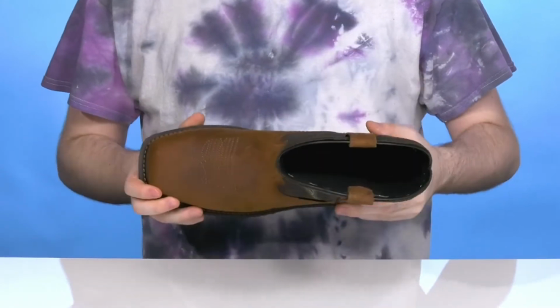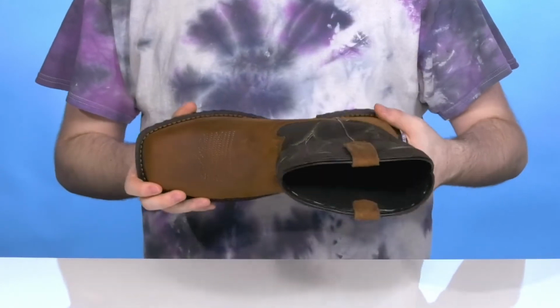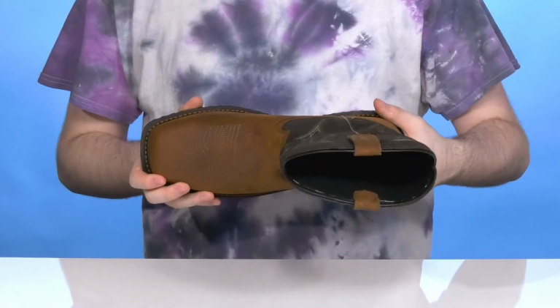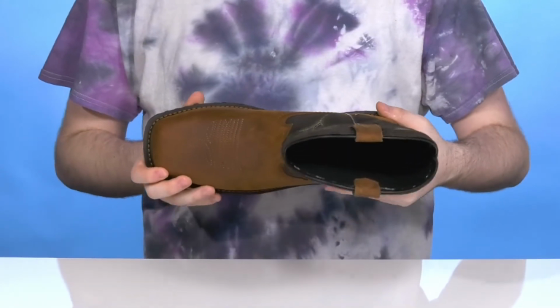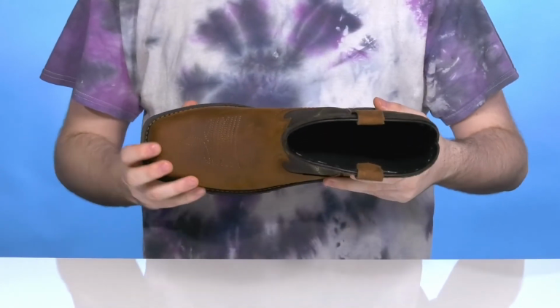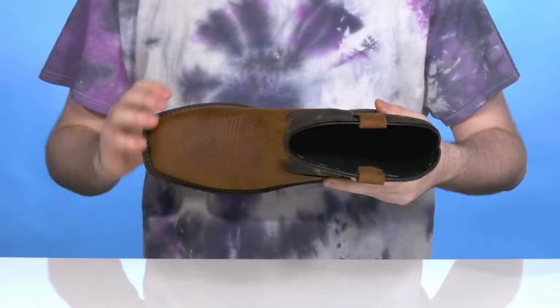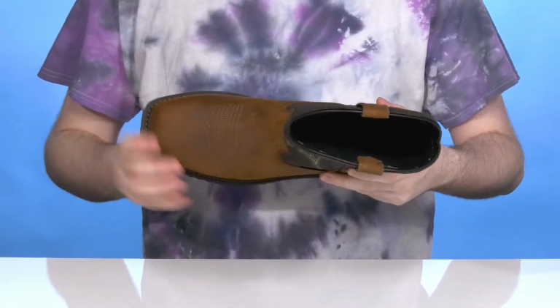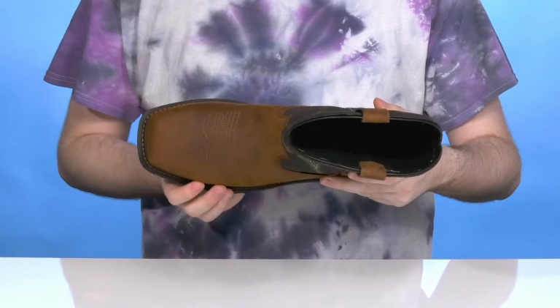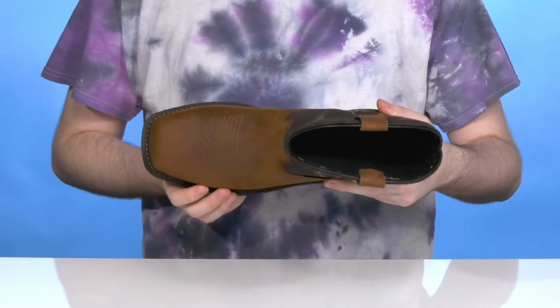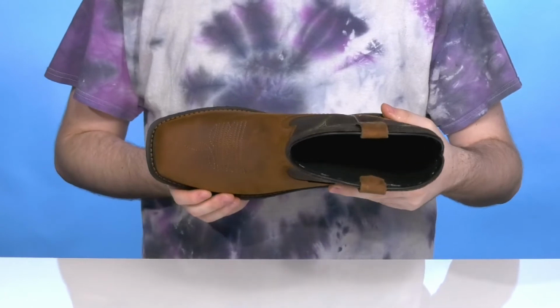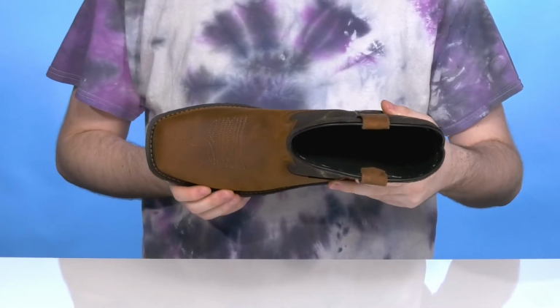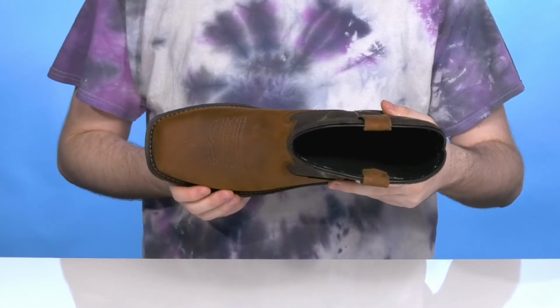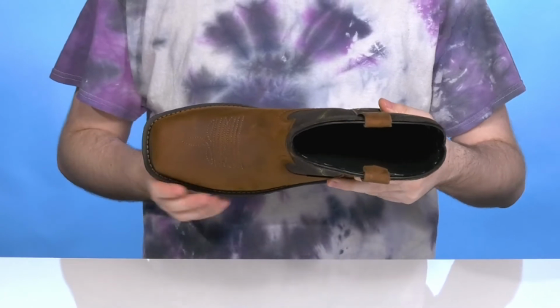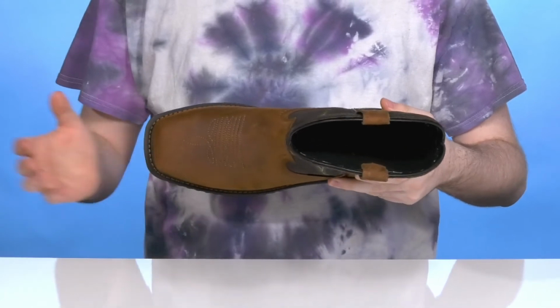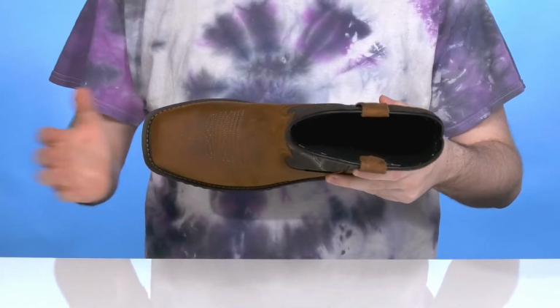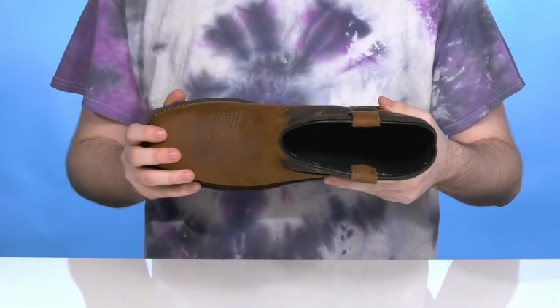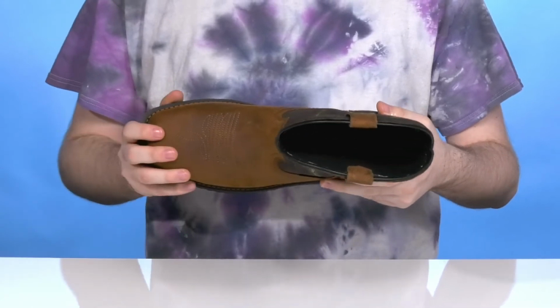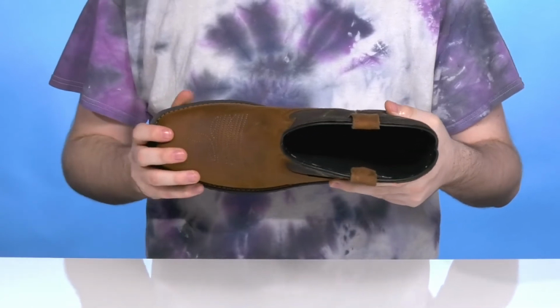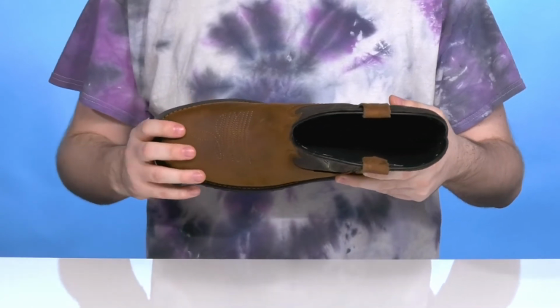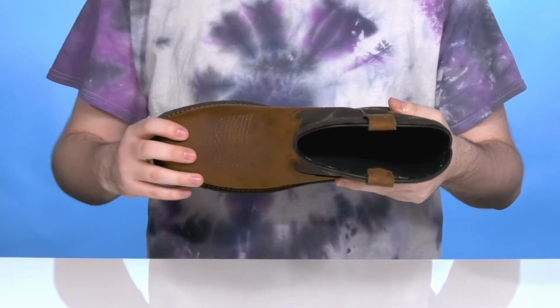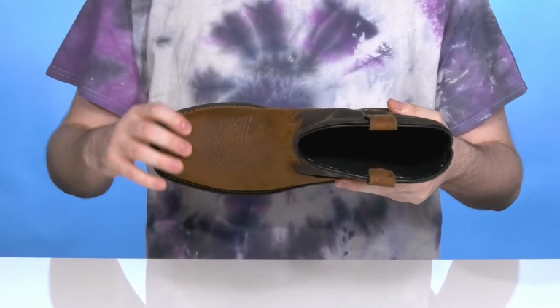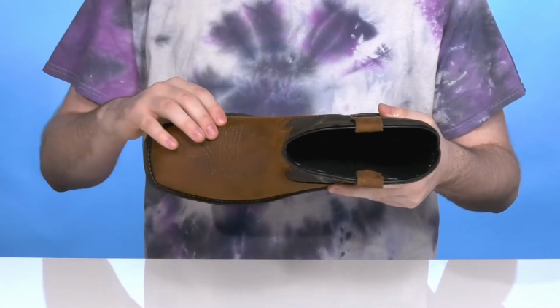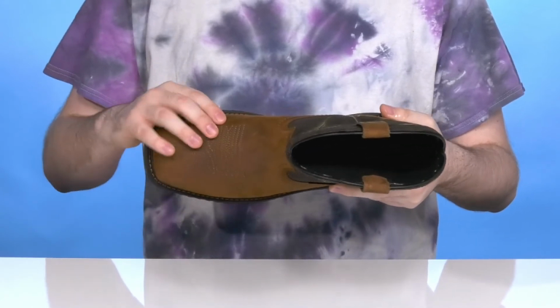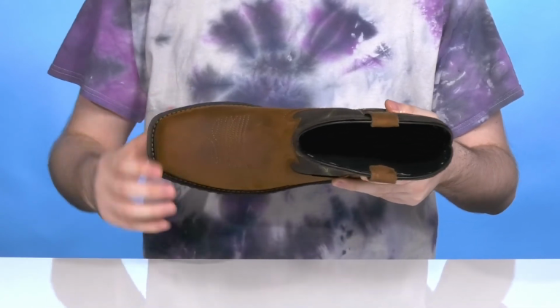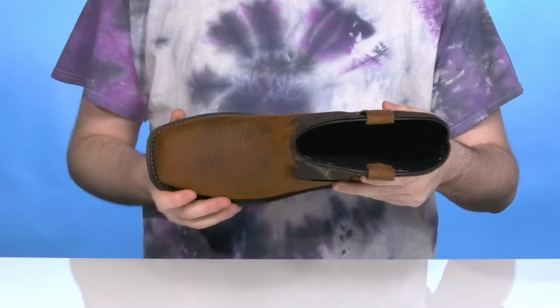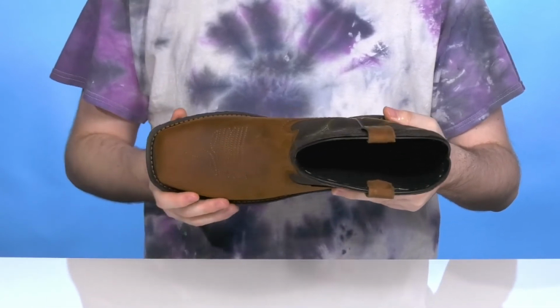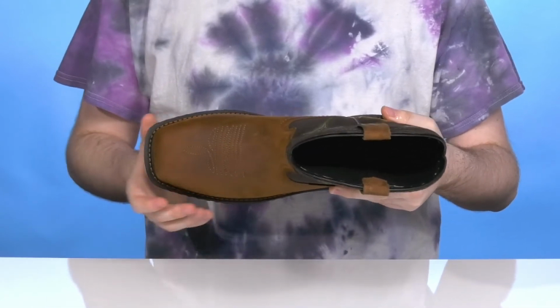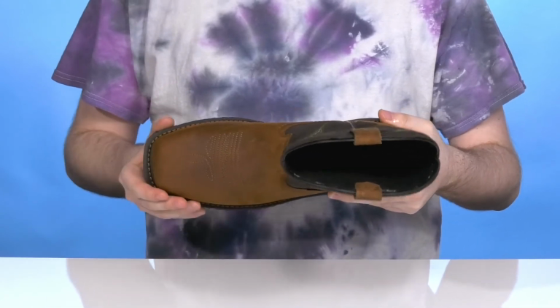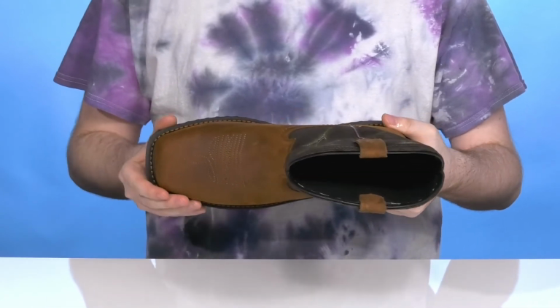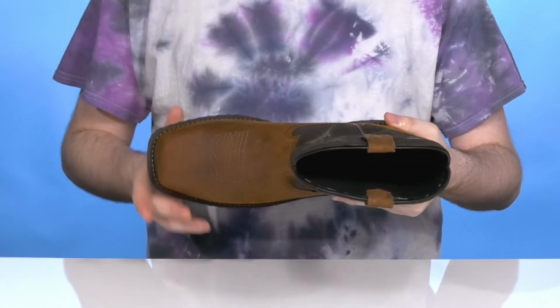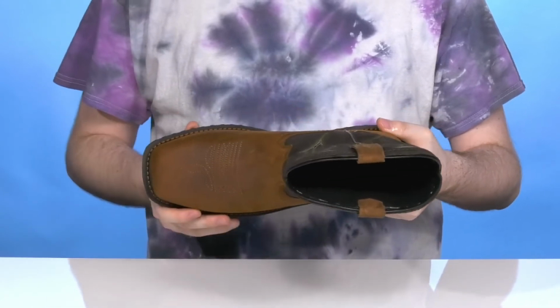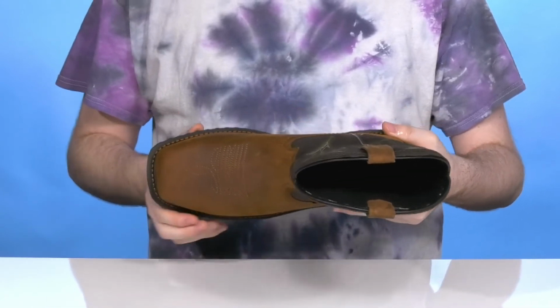The non-metallic composite safety toe in the forefoot will protect you from impact hazards and it's also going to keep it security check ready.